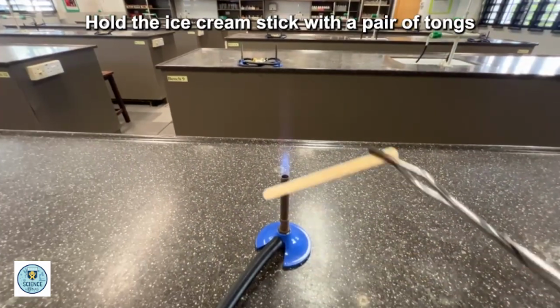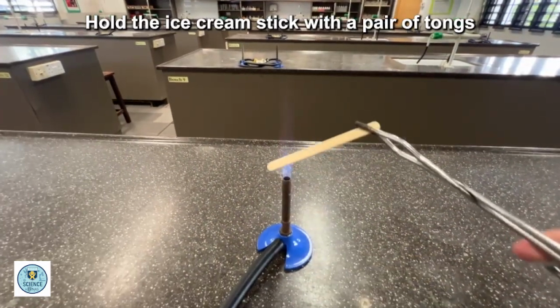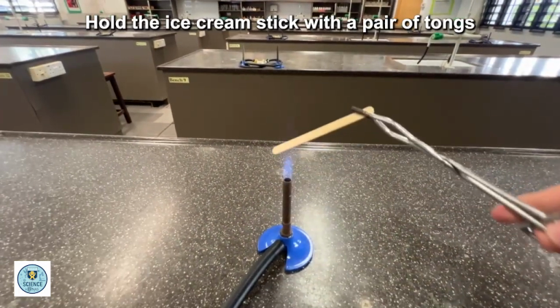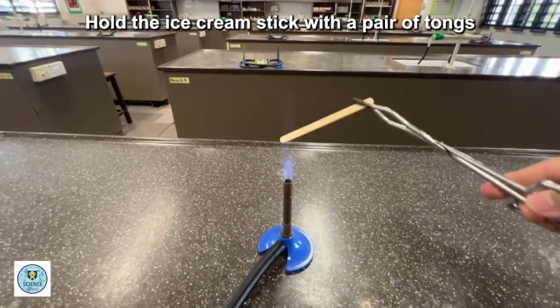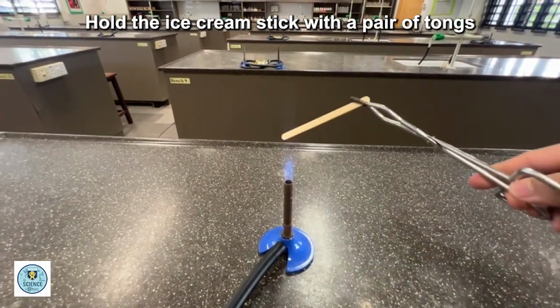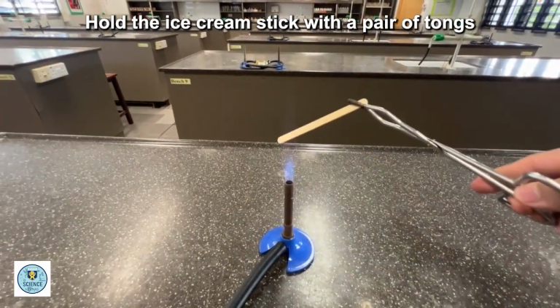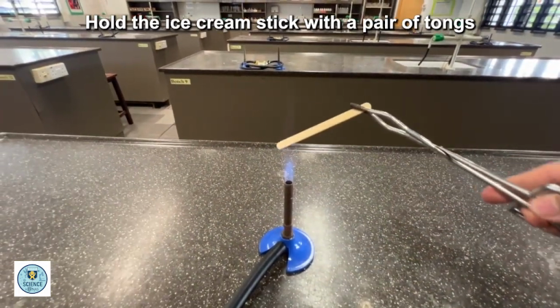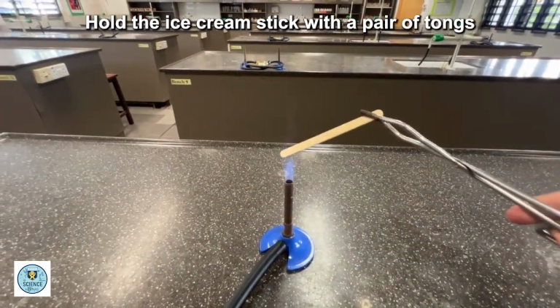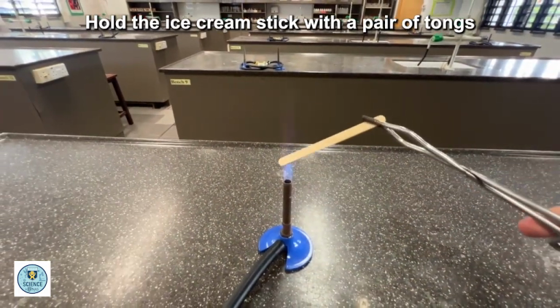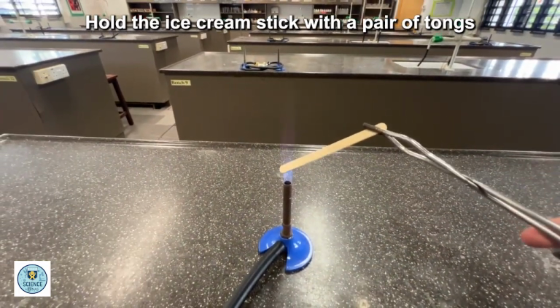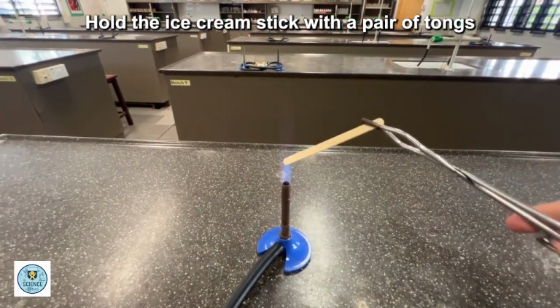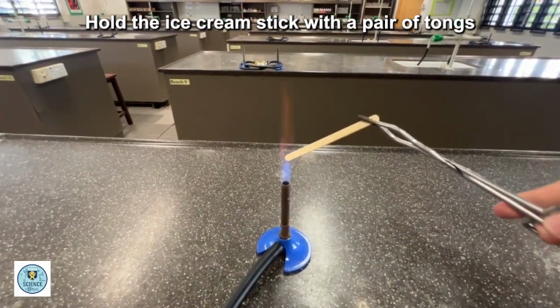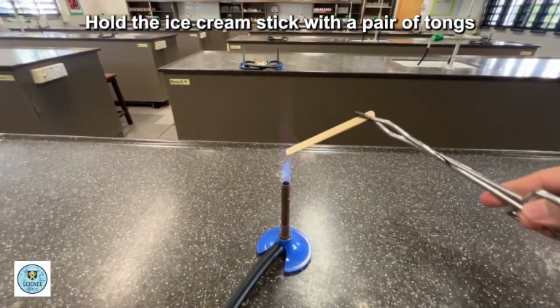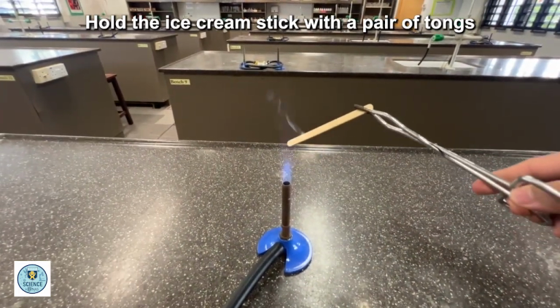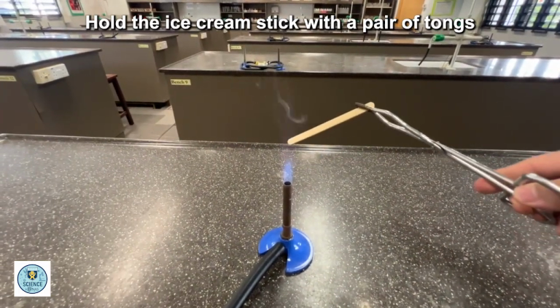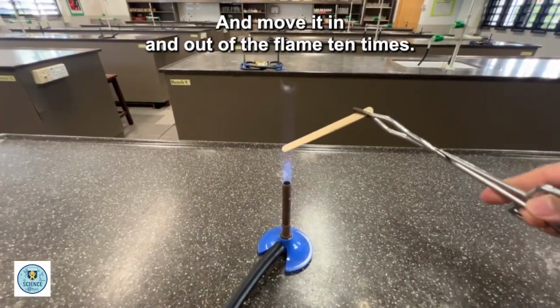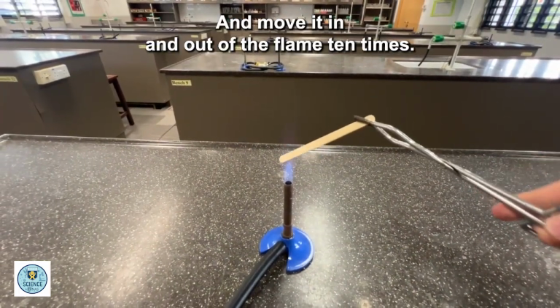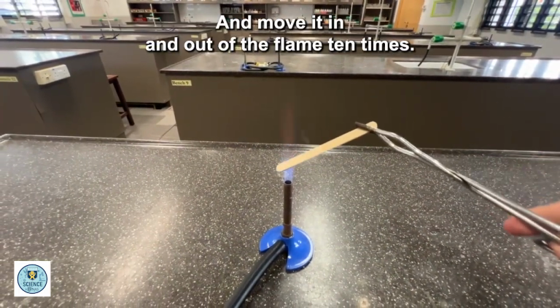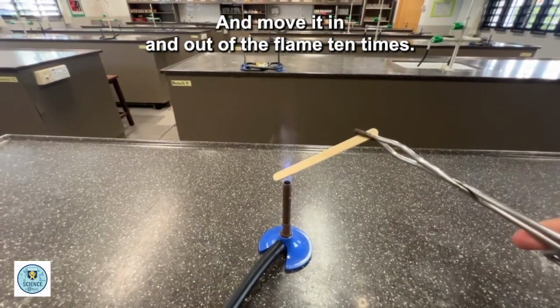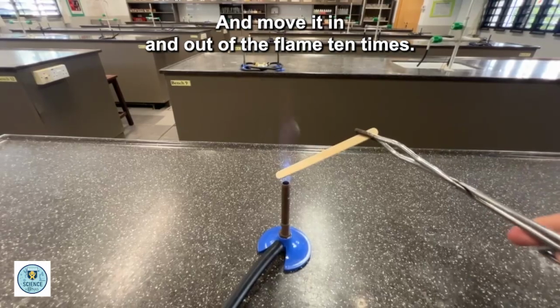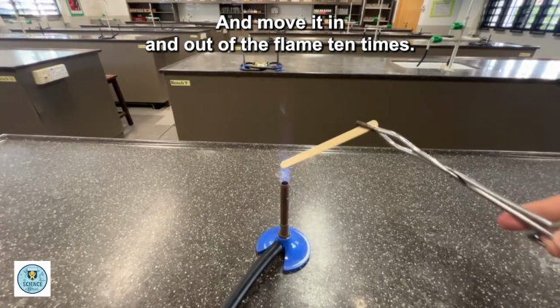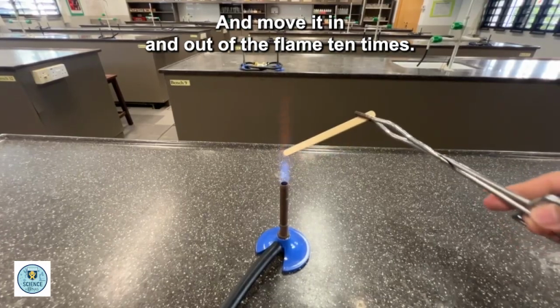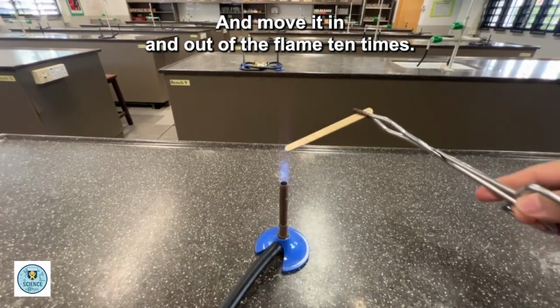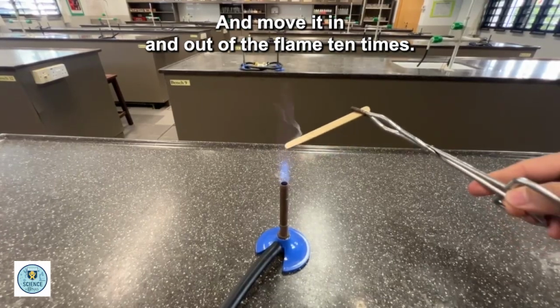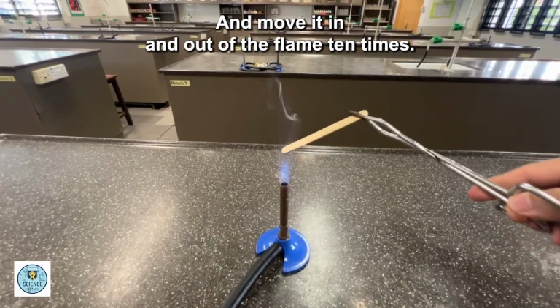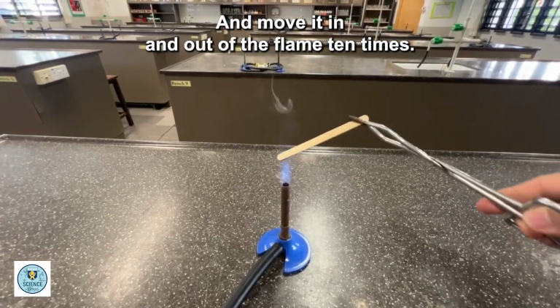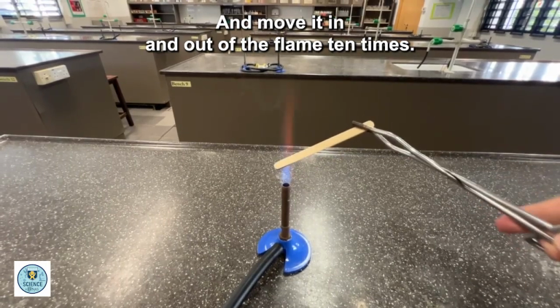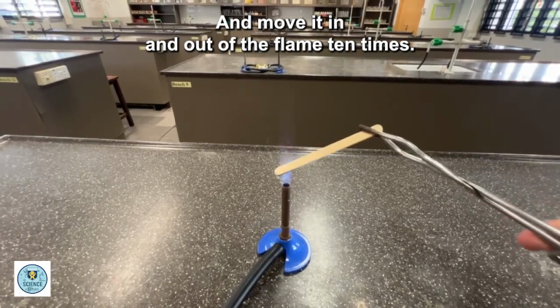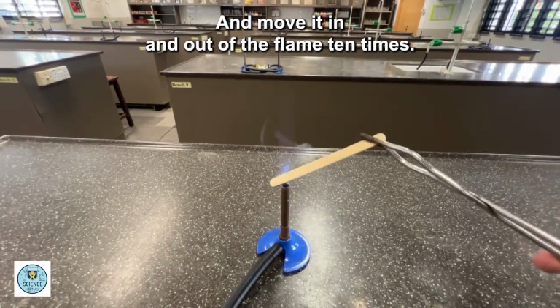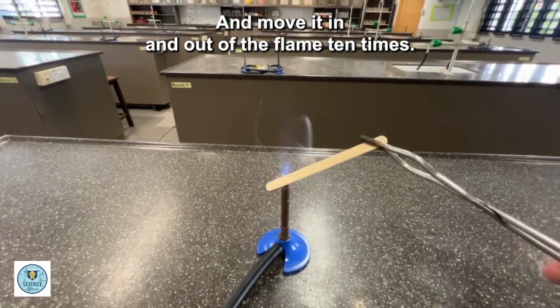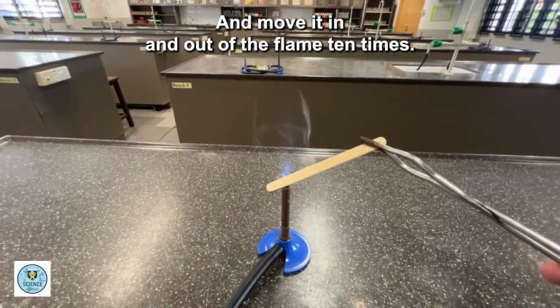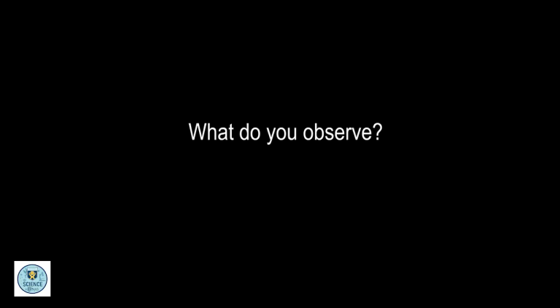Hold the ice cream stick with a pair of tongs and move it in and out of the flame ten times.